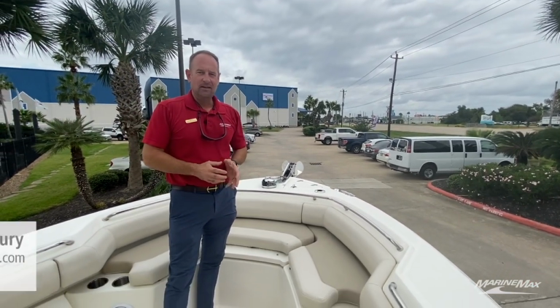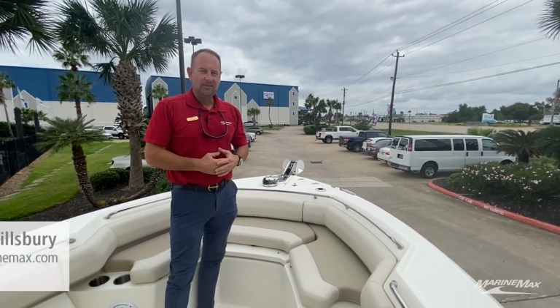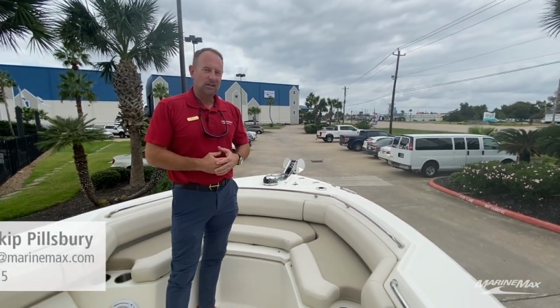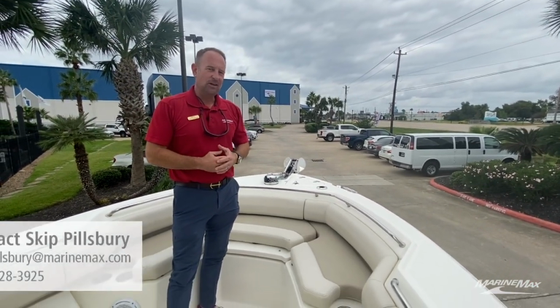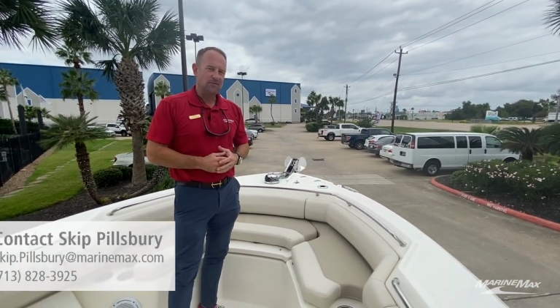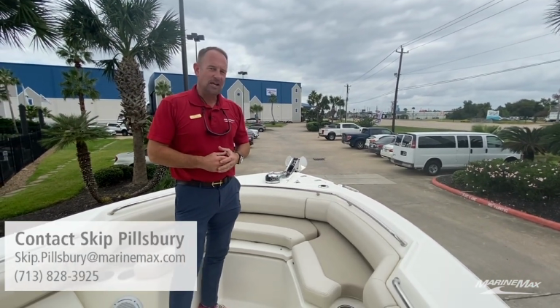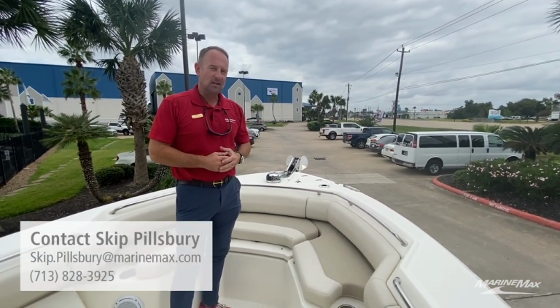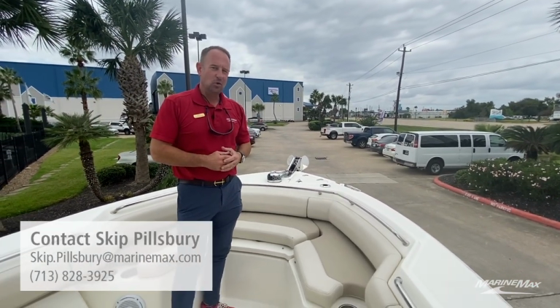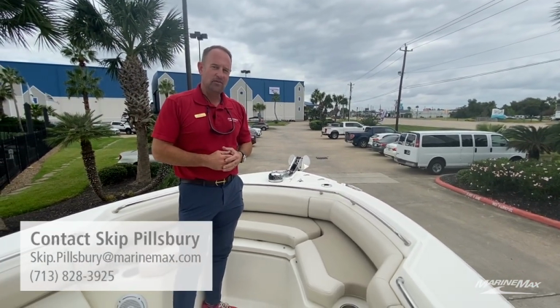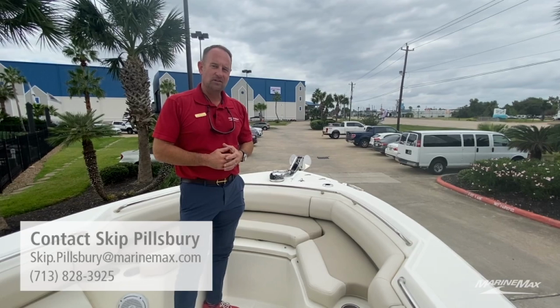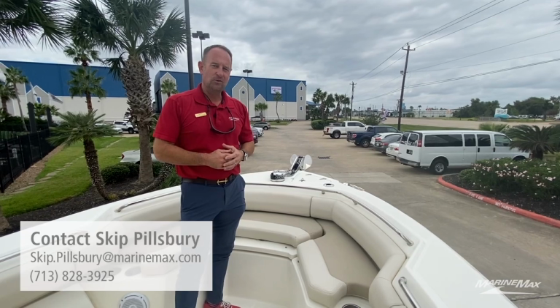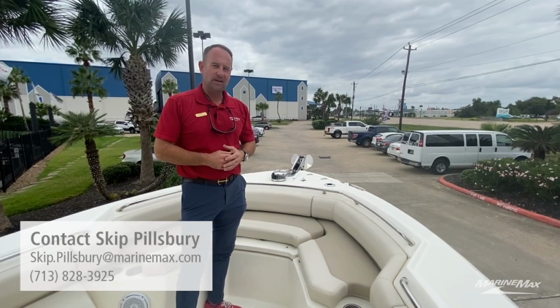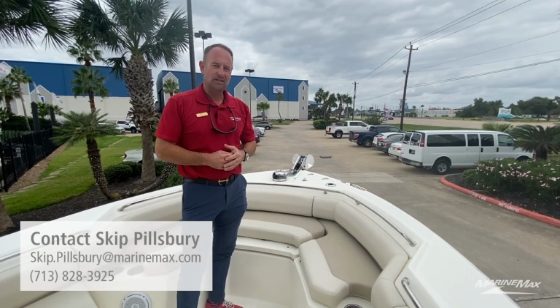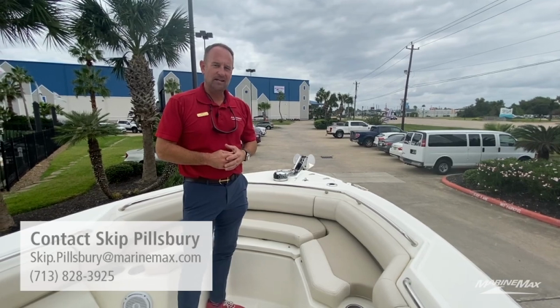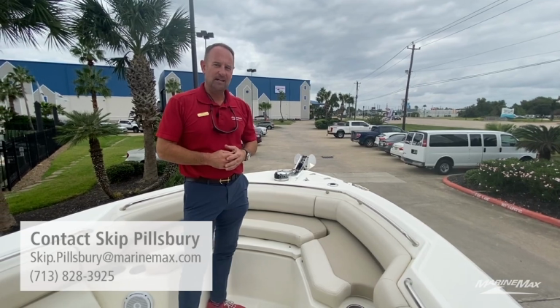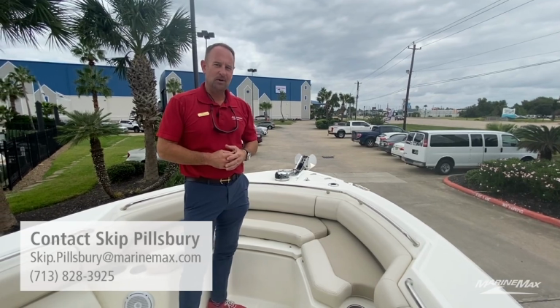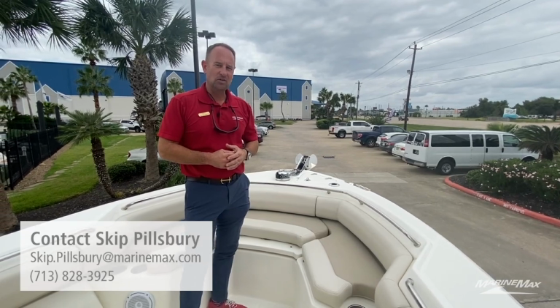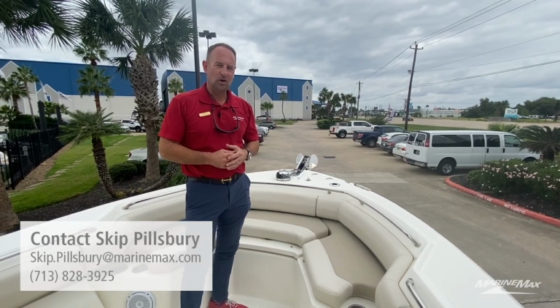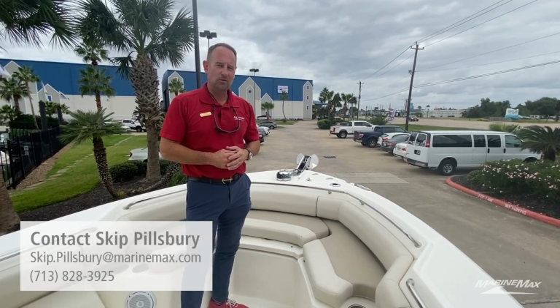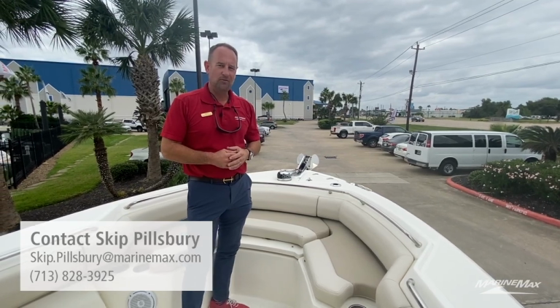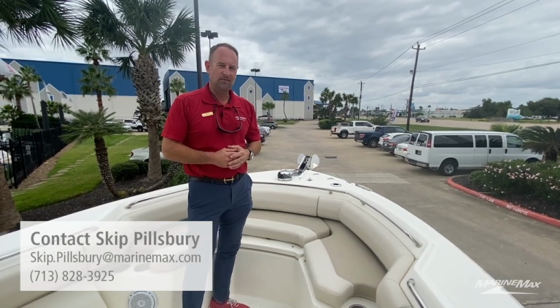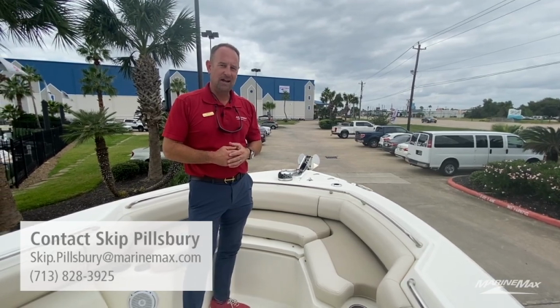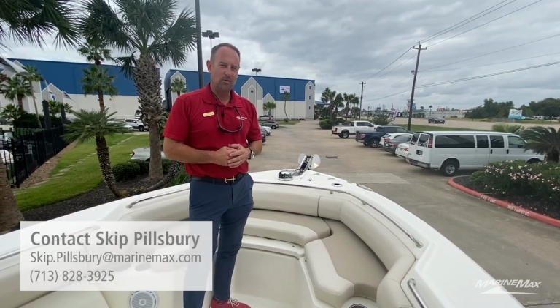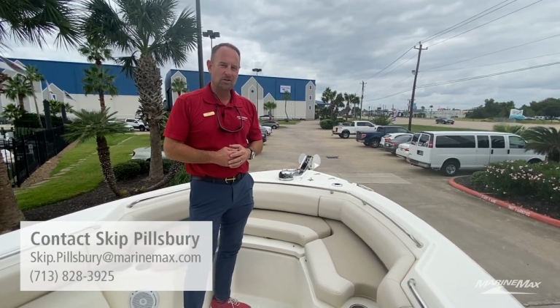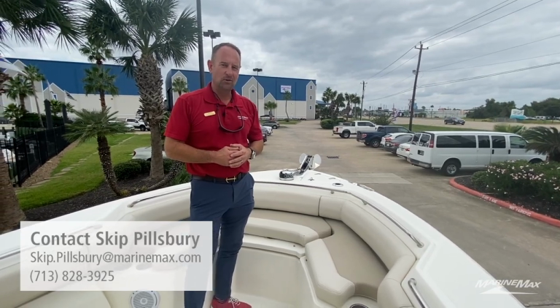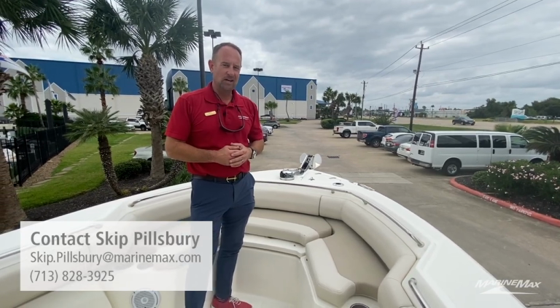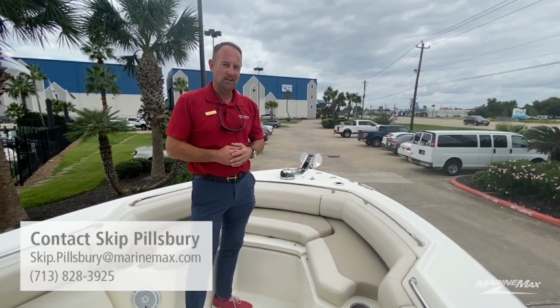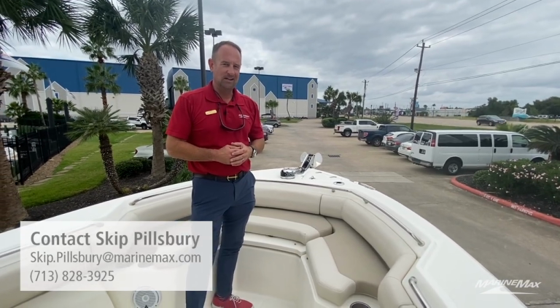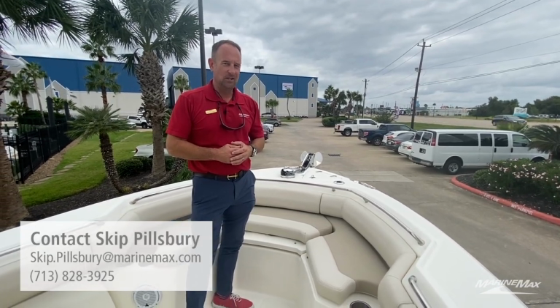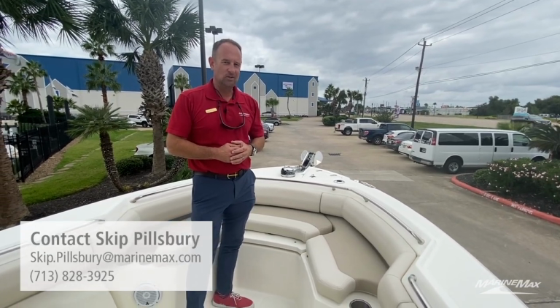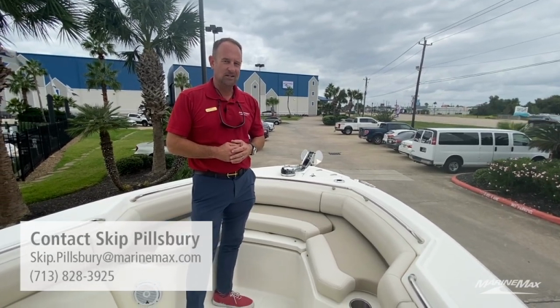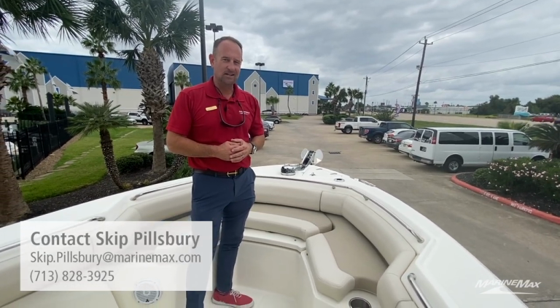Thank you again for taking a tour of this 2019 Boston Whaler 250 Outrage located in Houston, Texas.